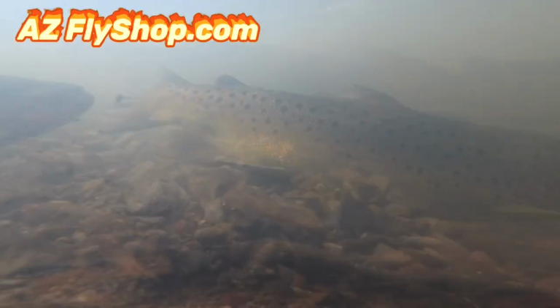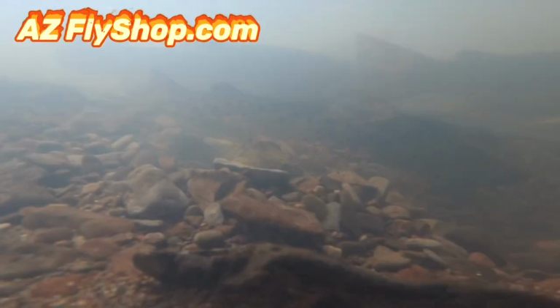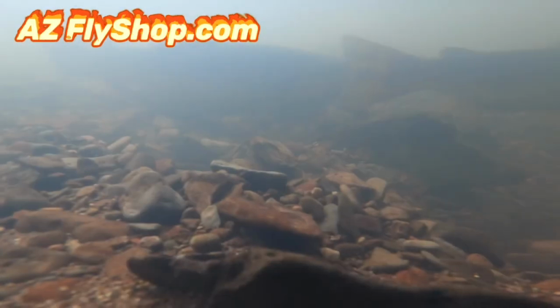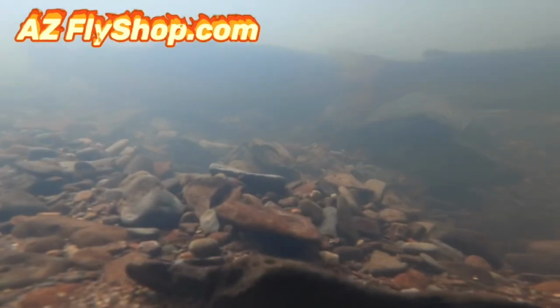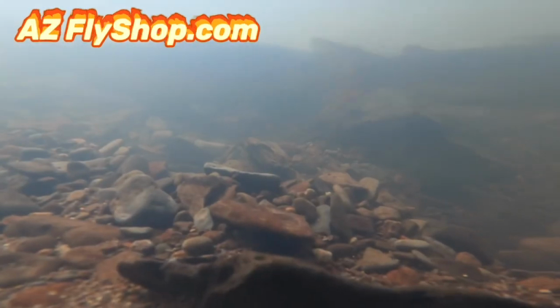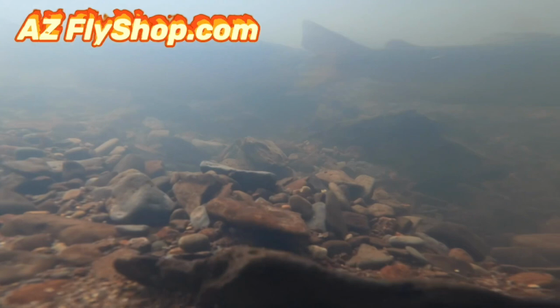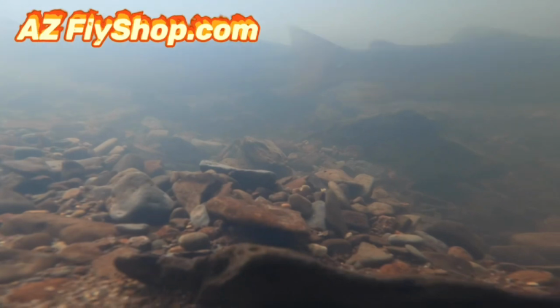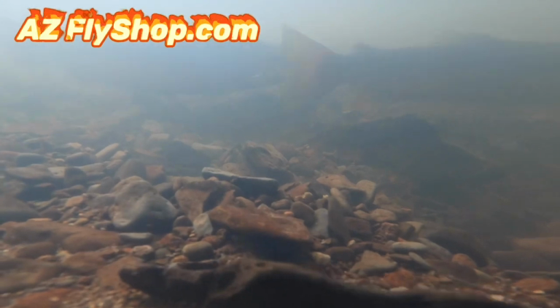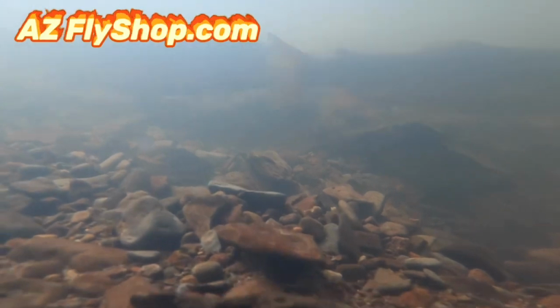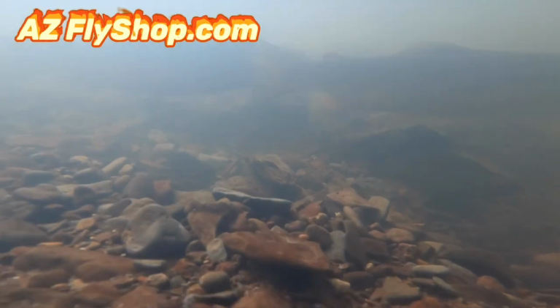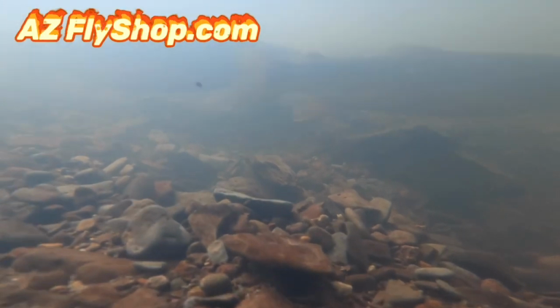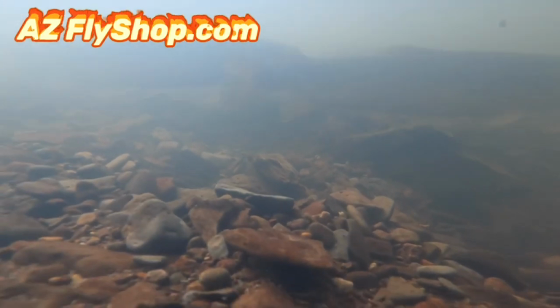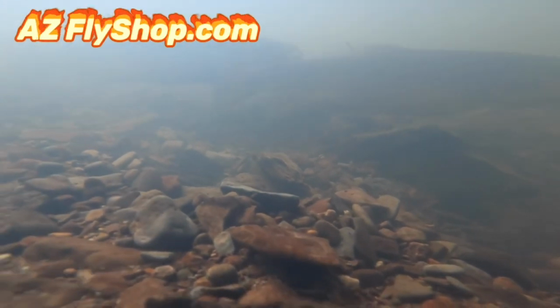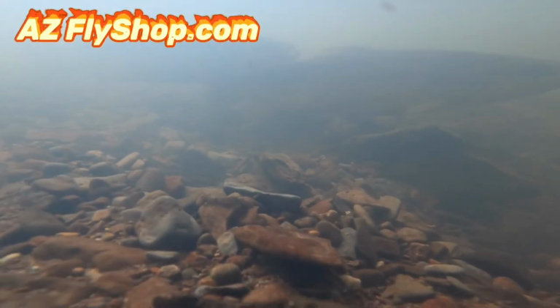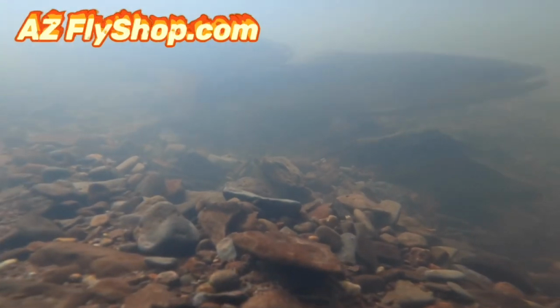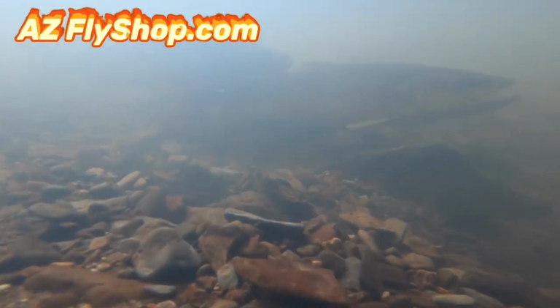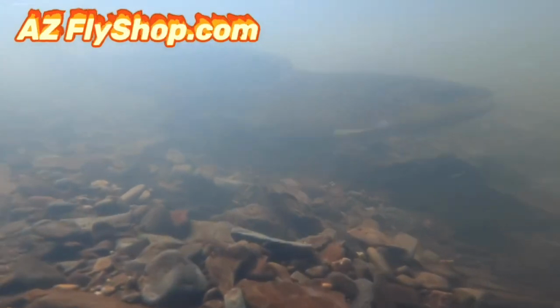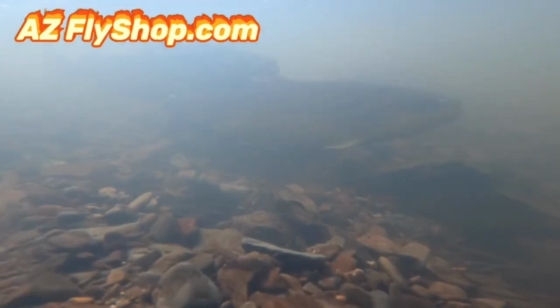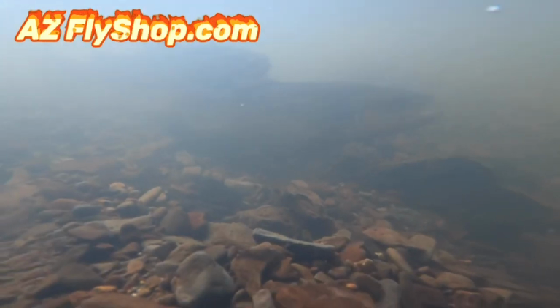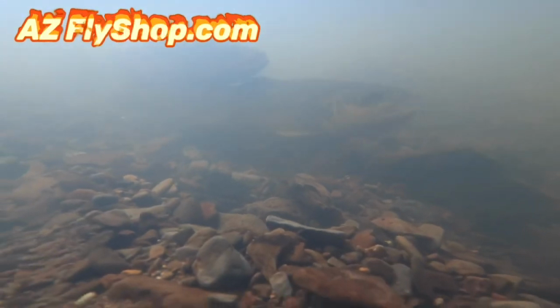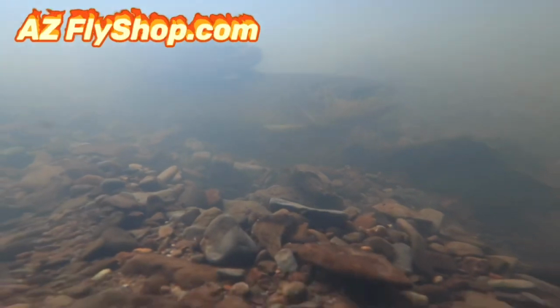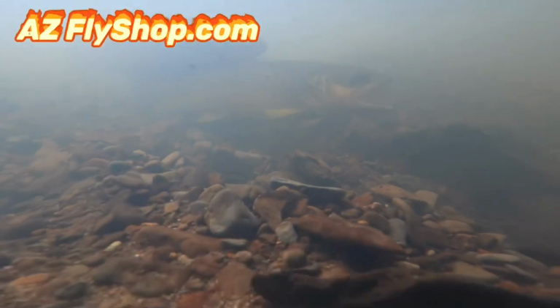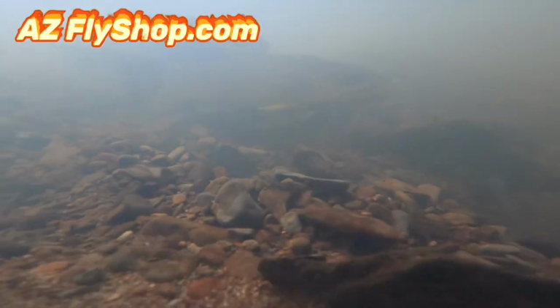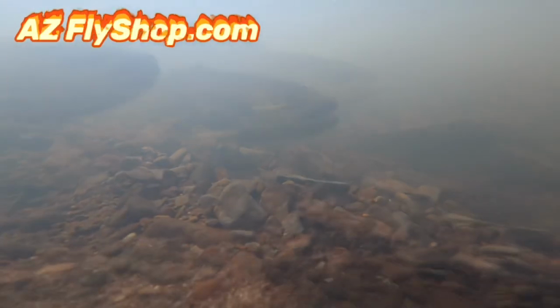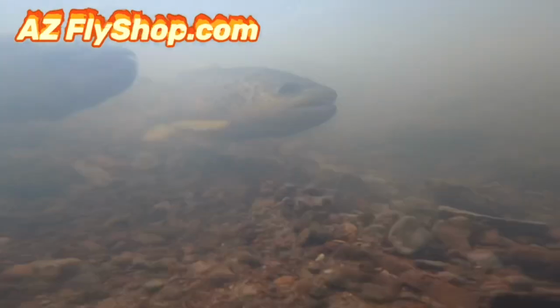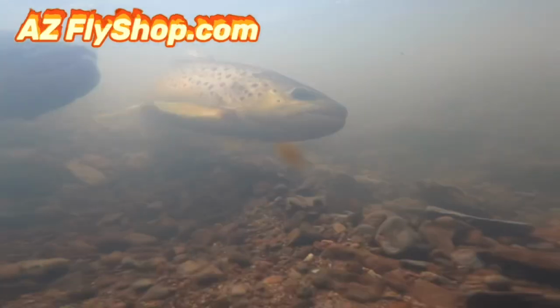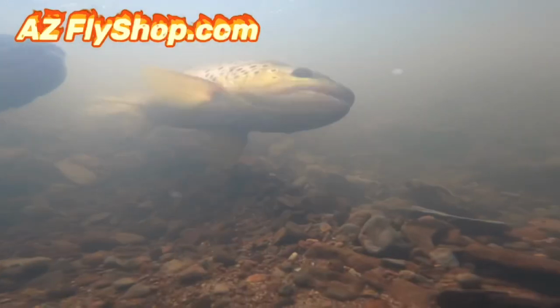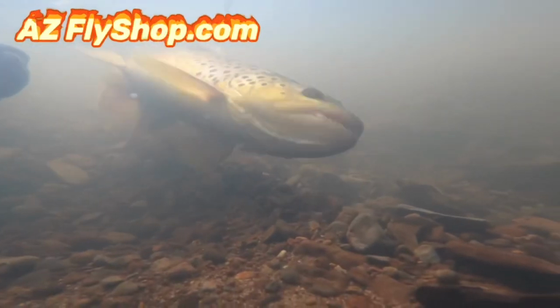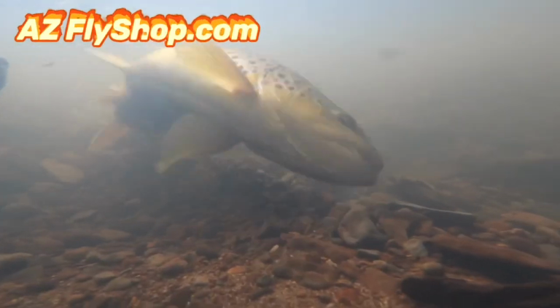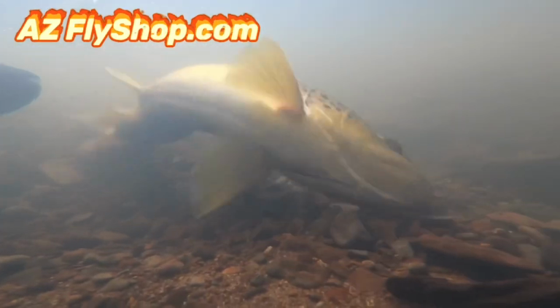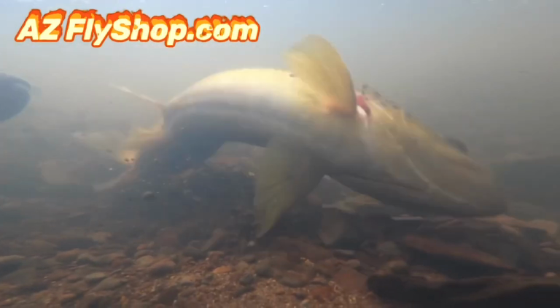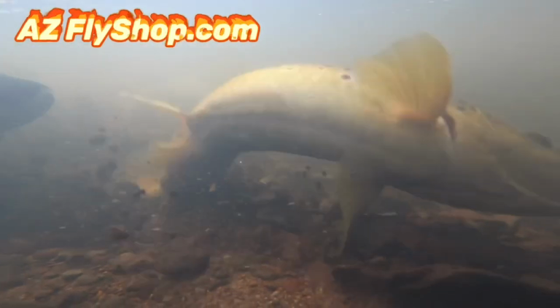I don't like to fish for these trout when they're doing their thing, but I sure do like to watch them. I thought I'd share it with you.